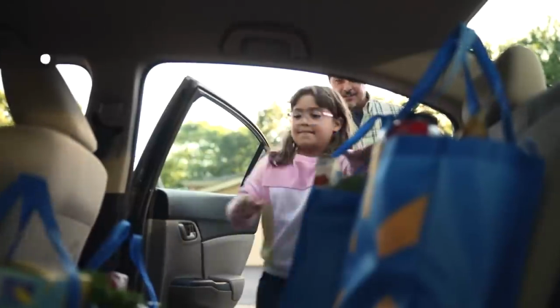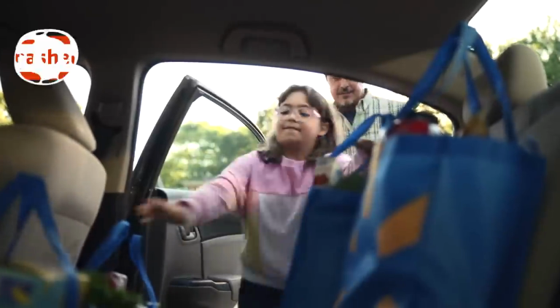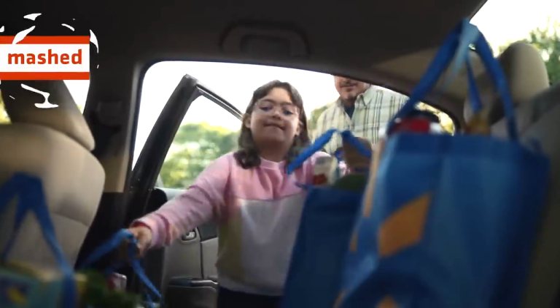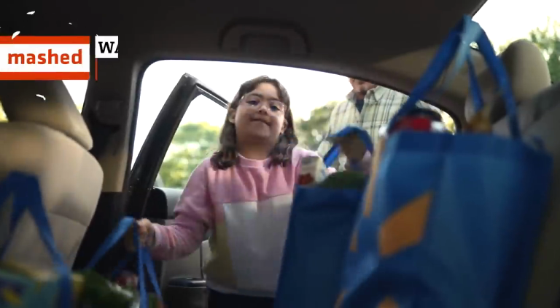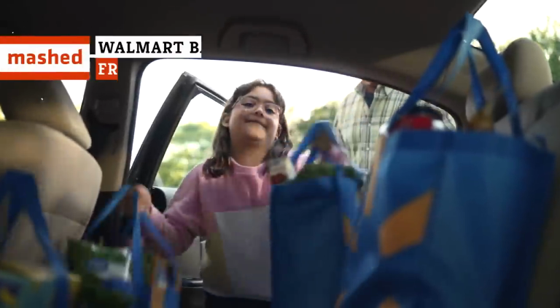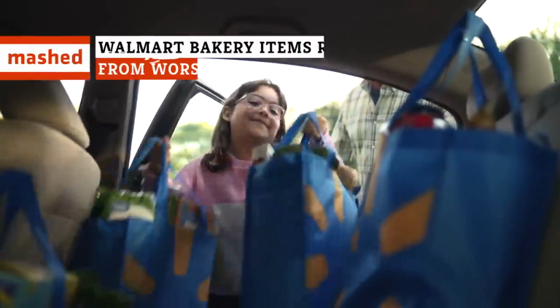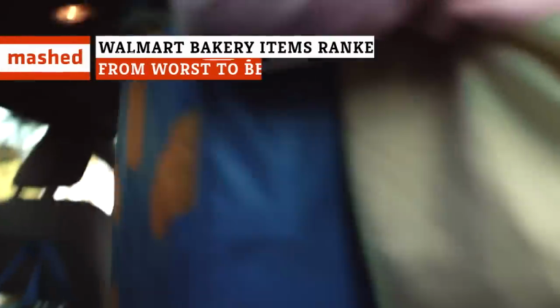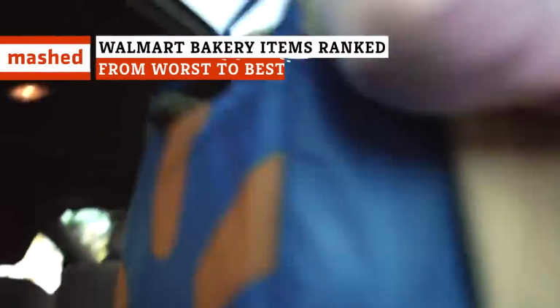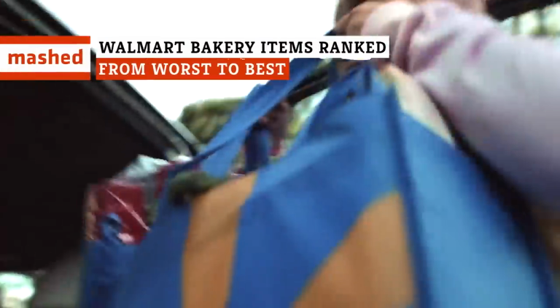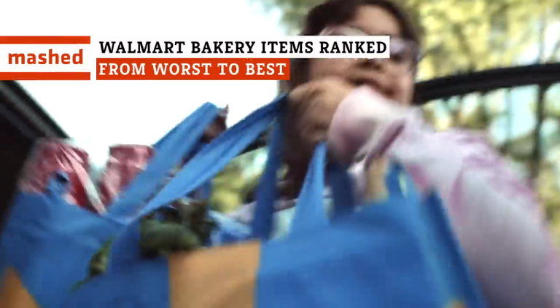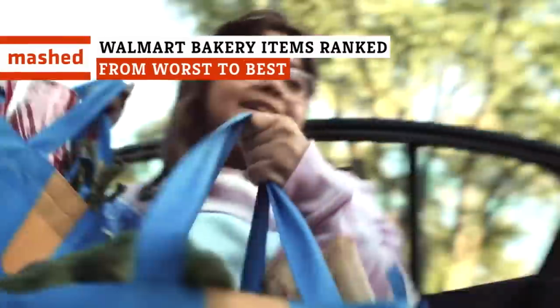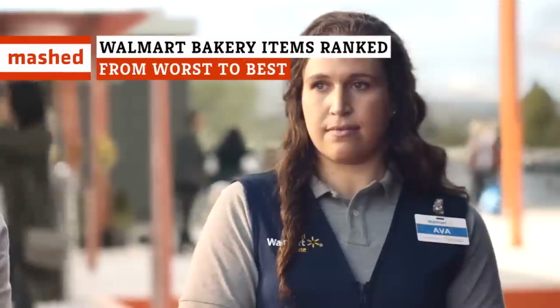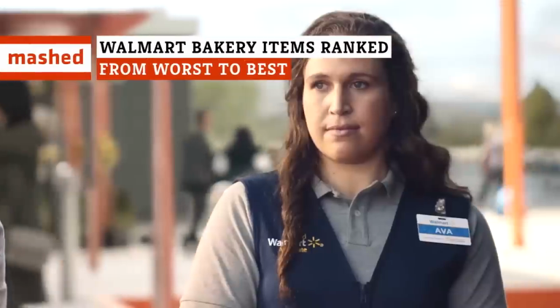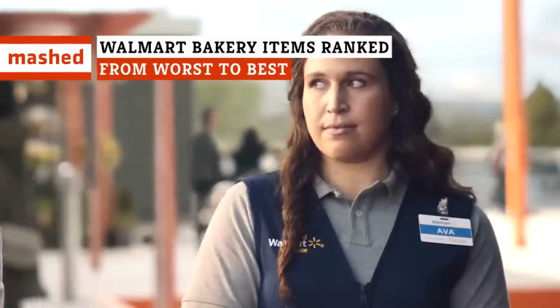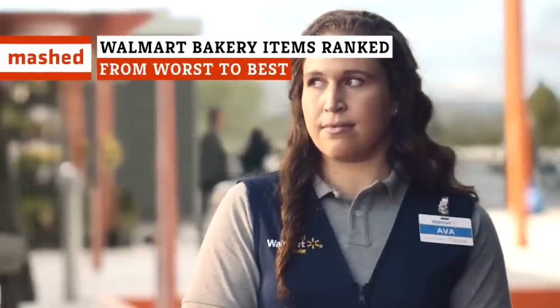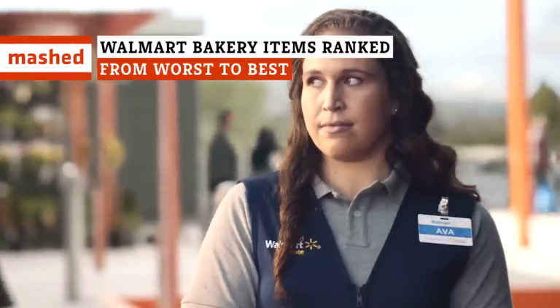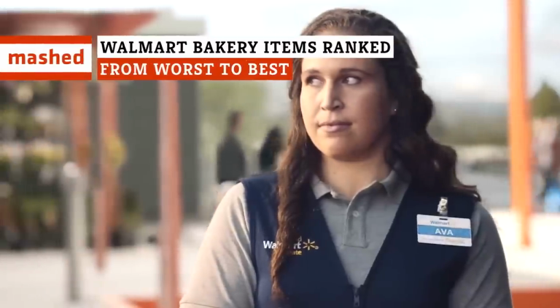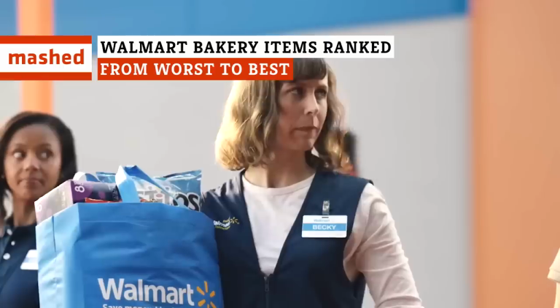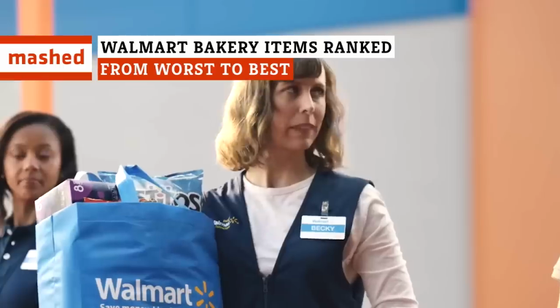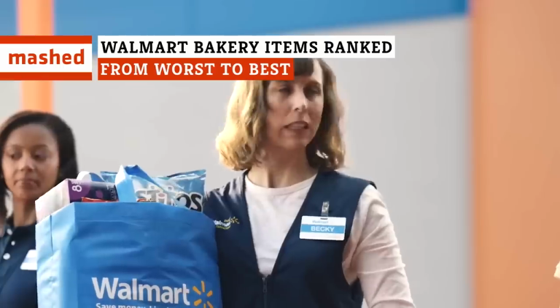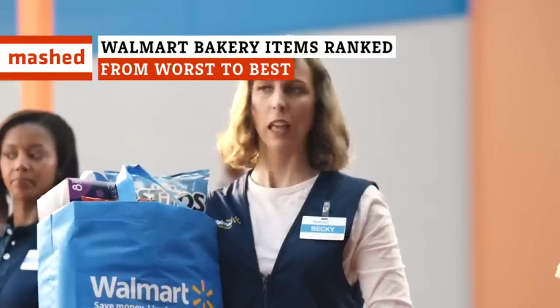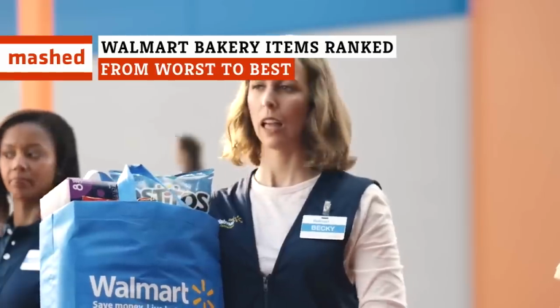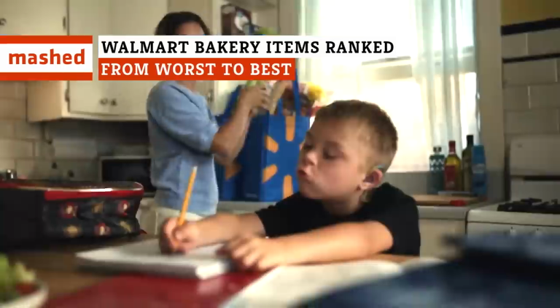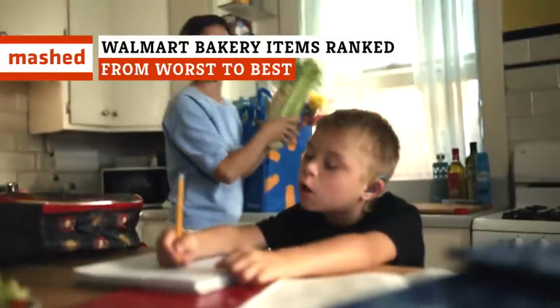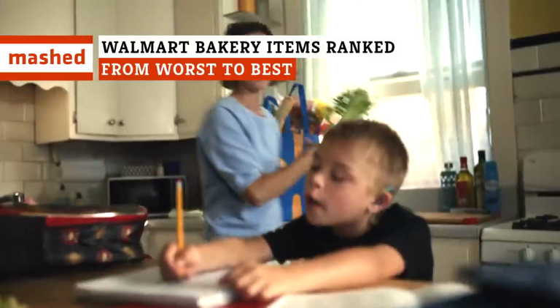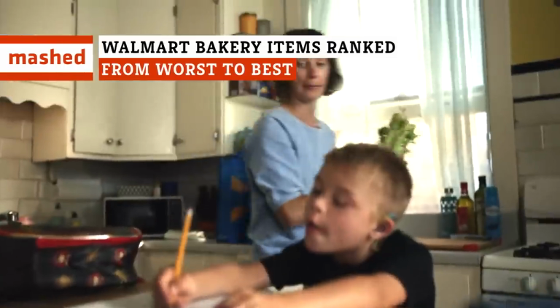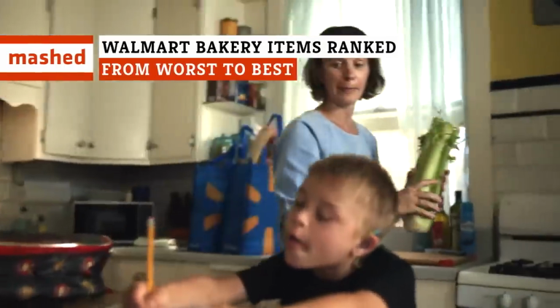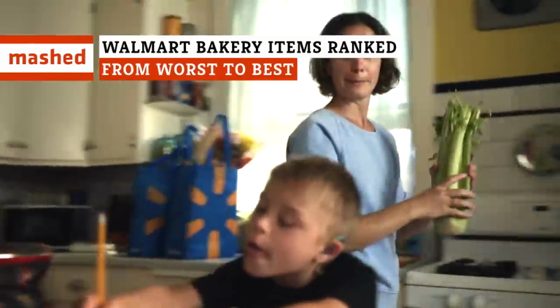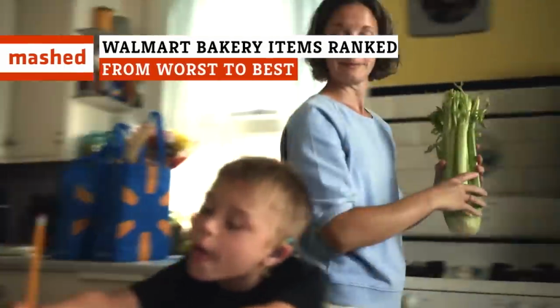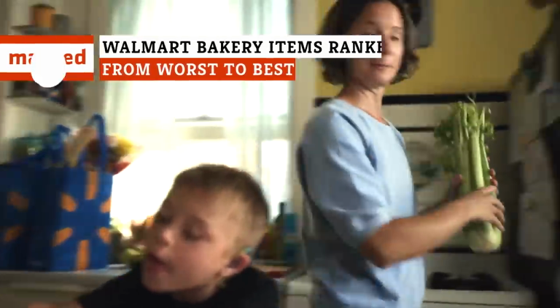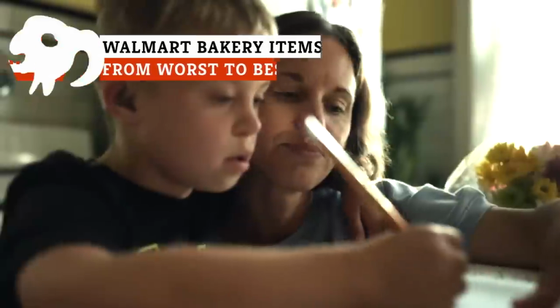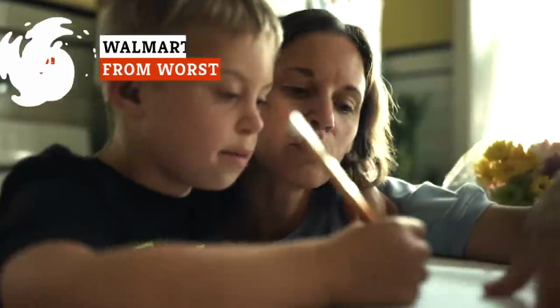If your stomach is grumbling at maximum volume when you're walking around the Walmart bakery, what do you do? We're here to ensure you make the right decisions.